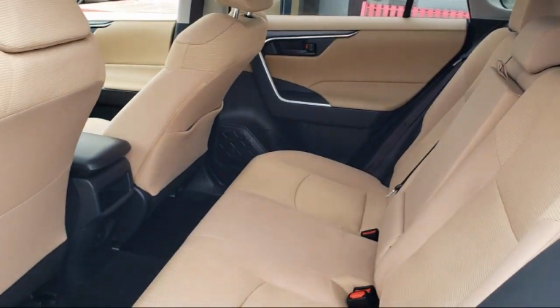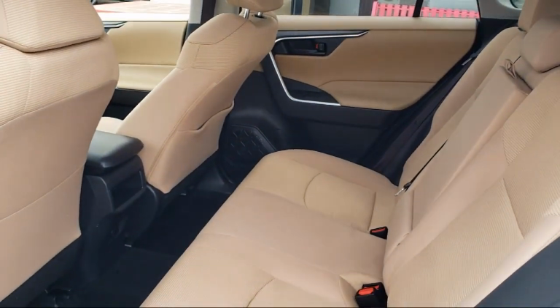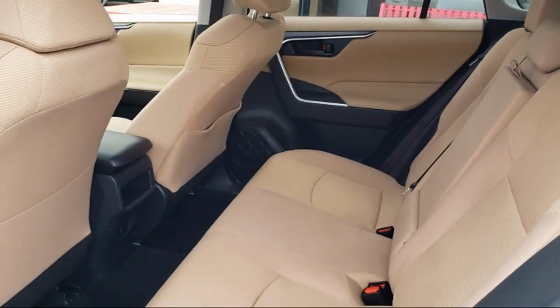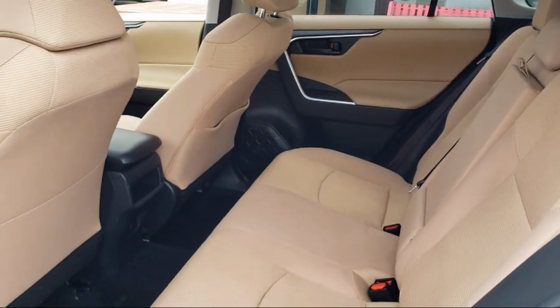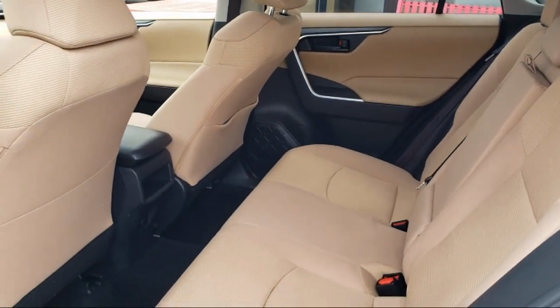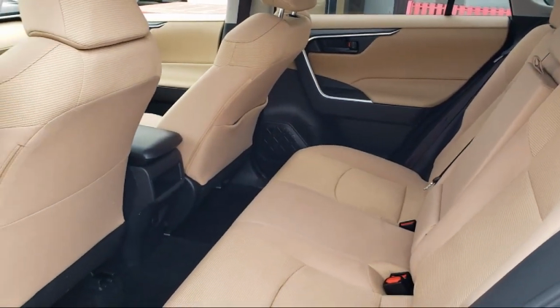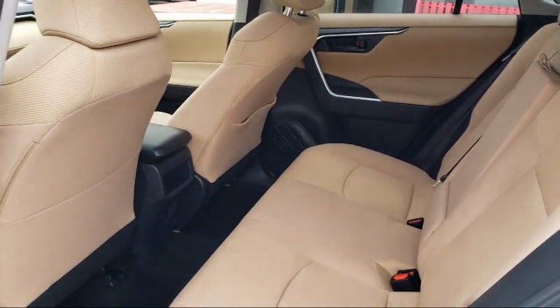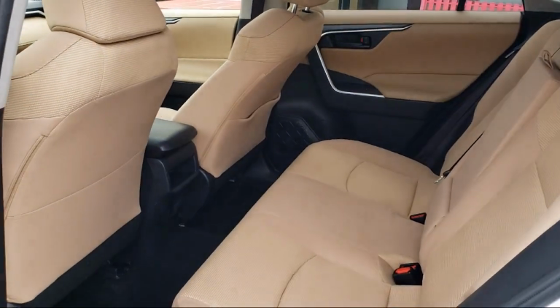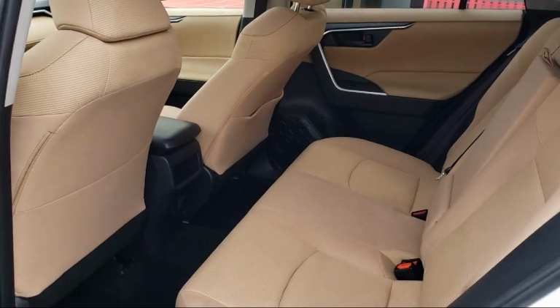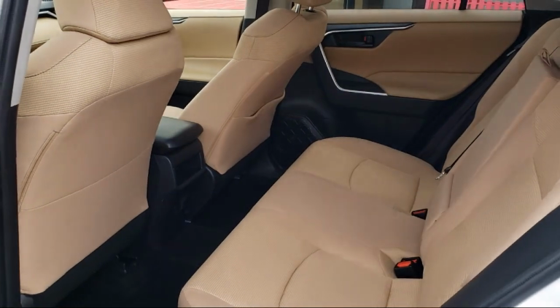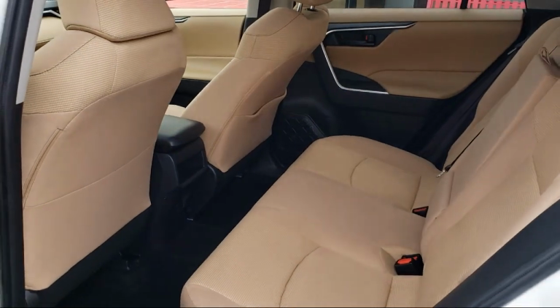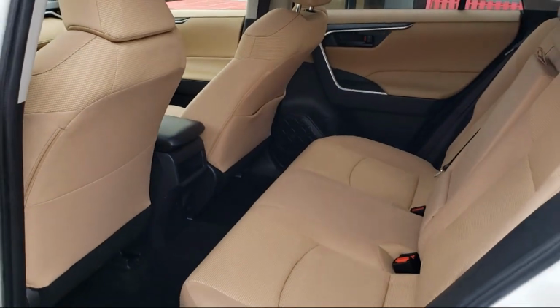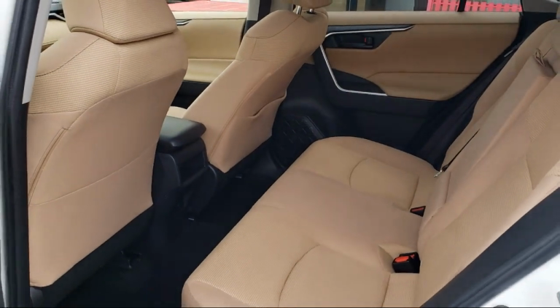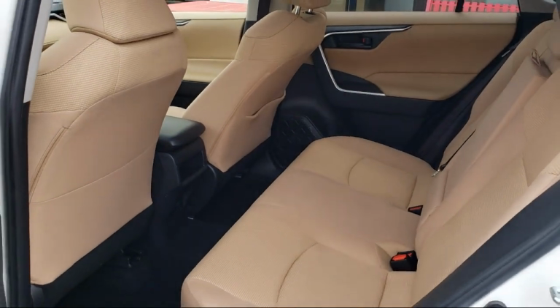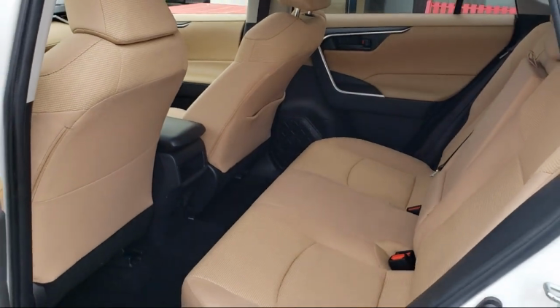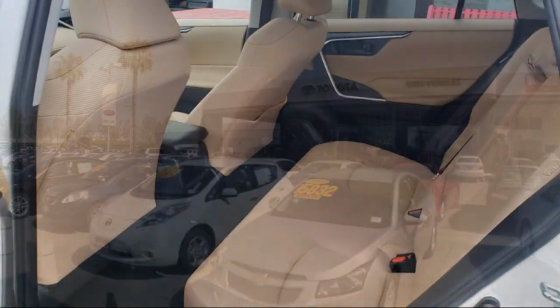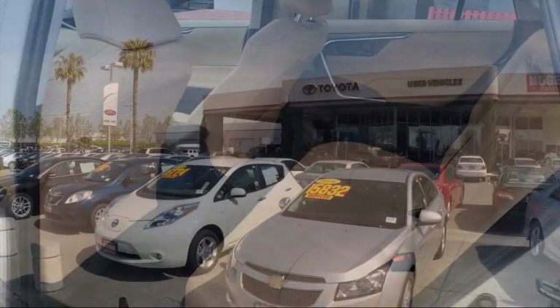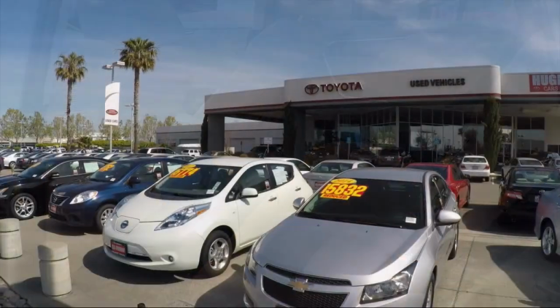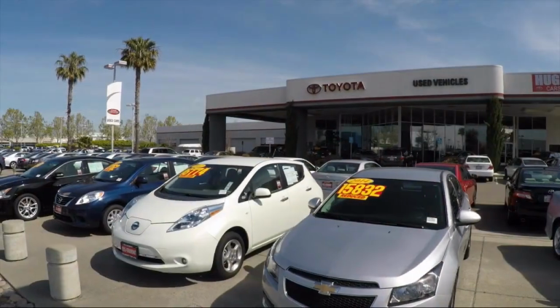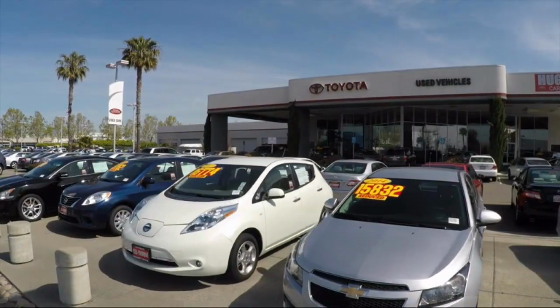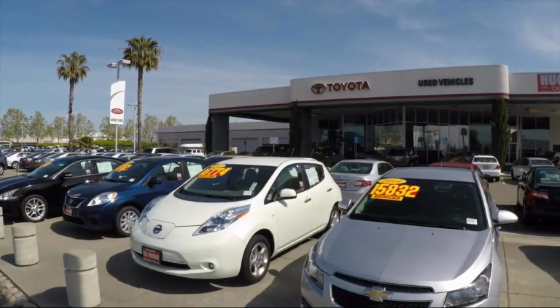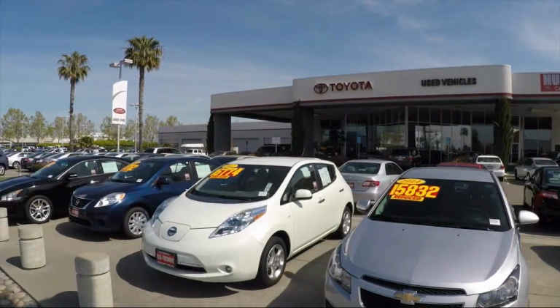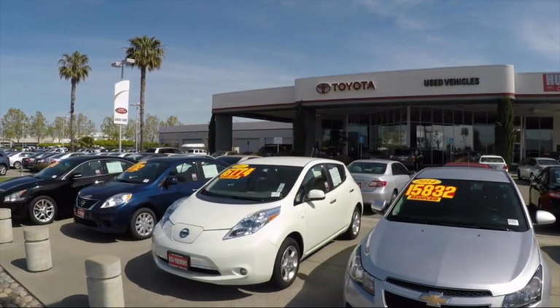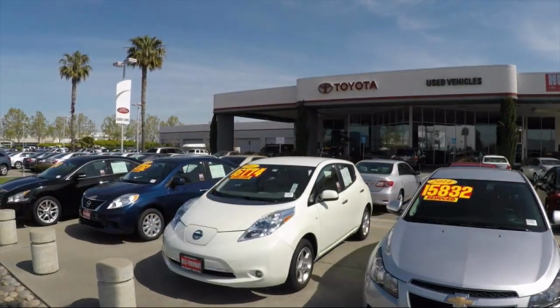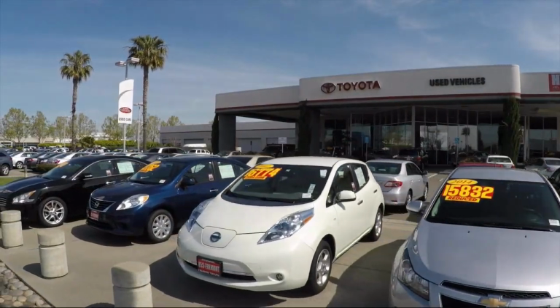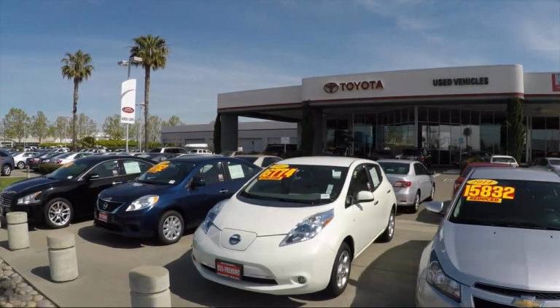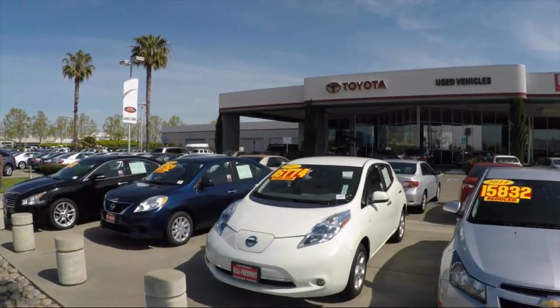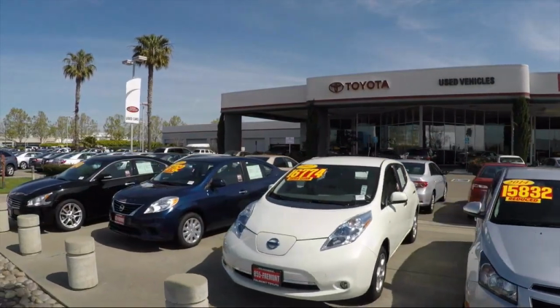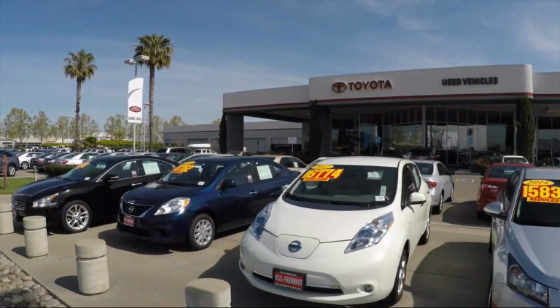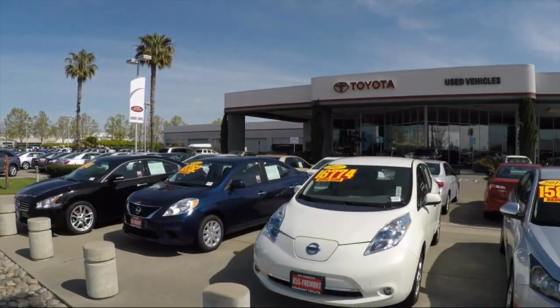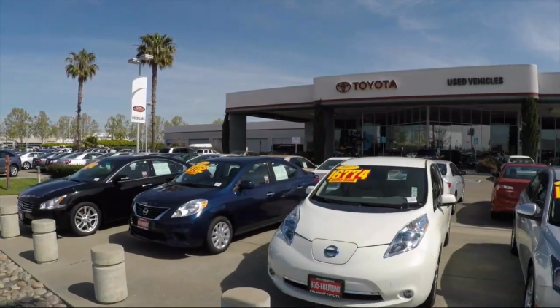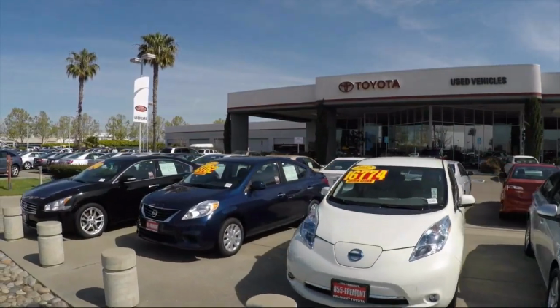We're located at 5851 Cushing Parkway in Fremont. Se habla español!